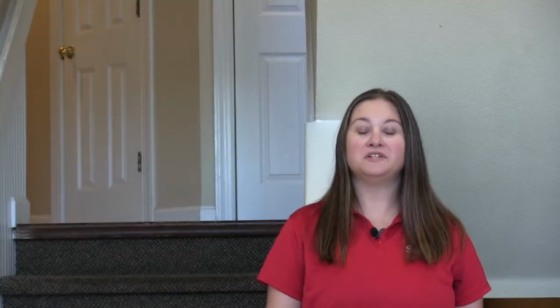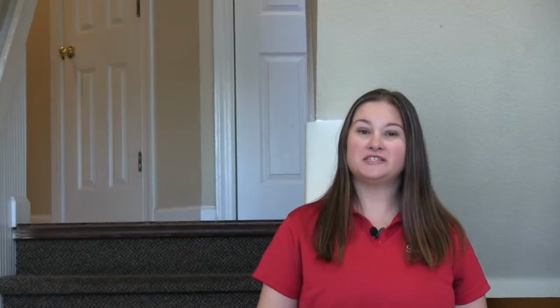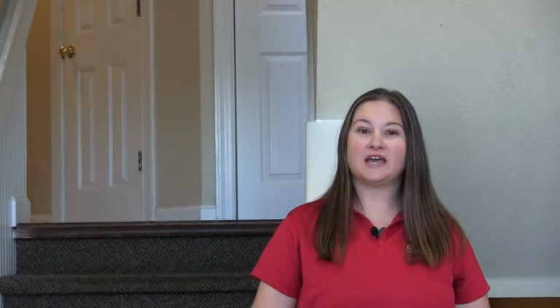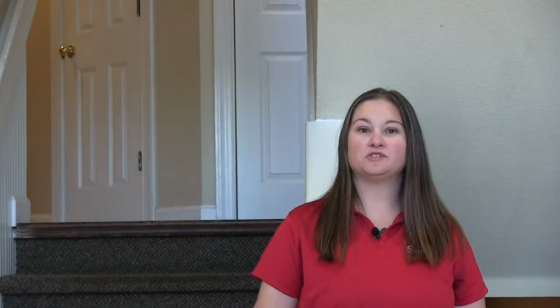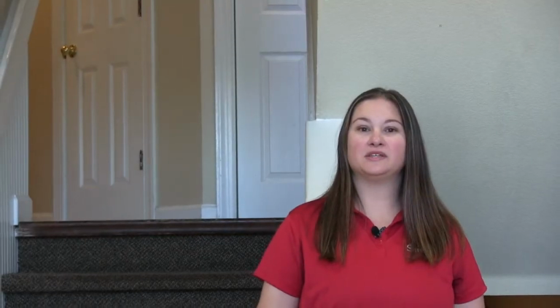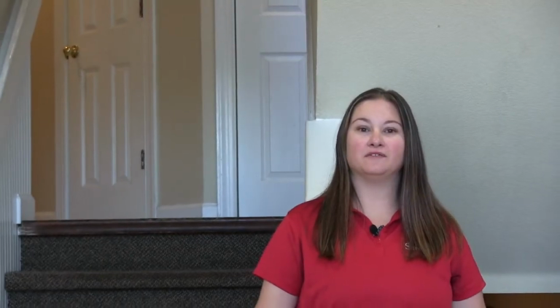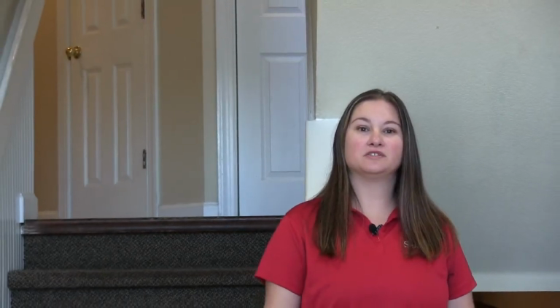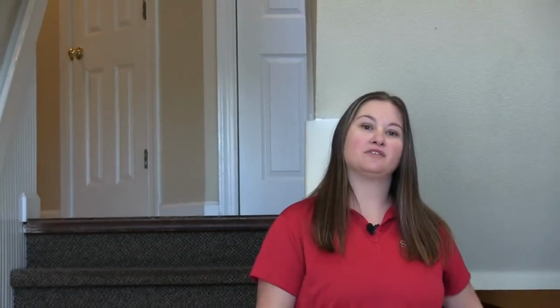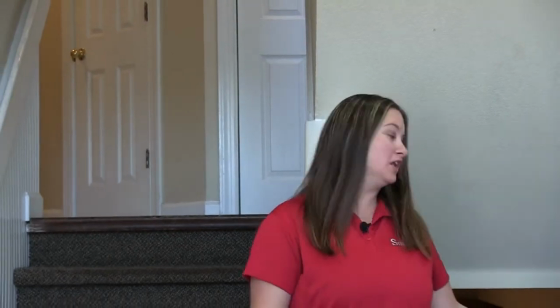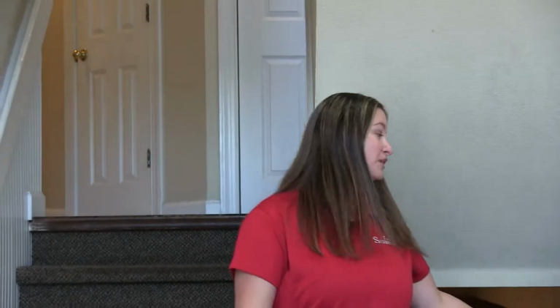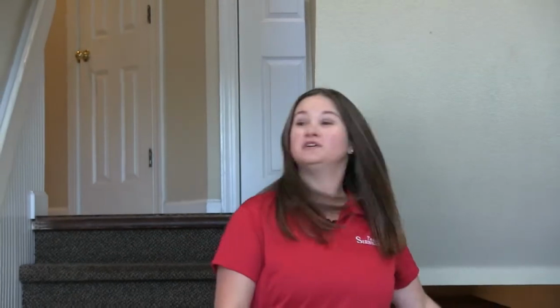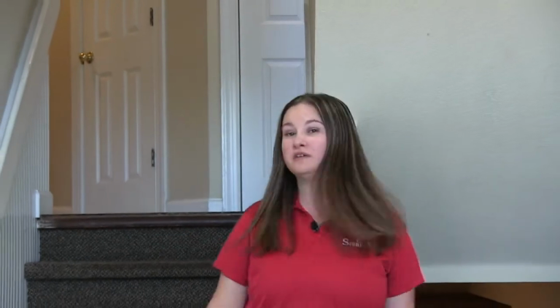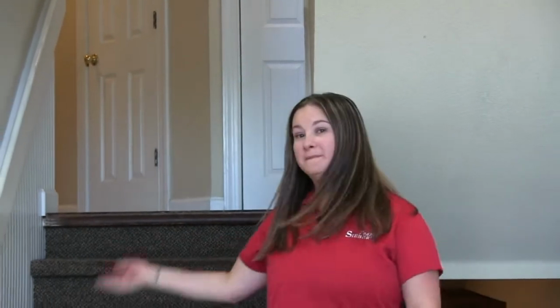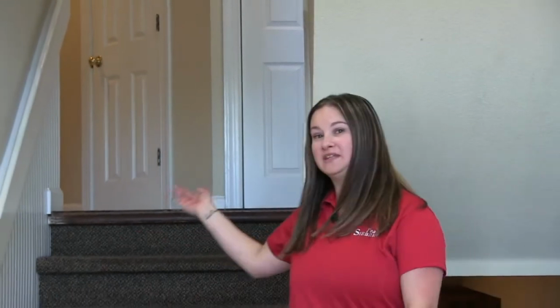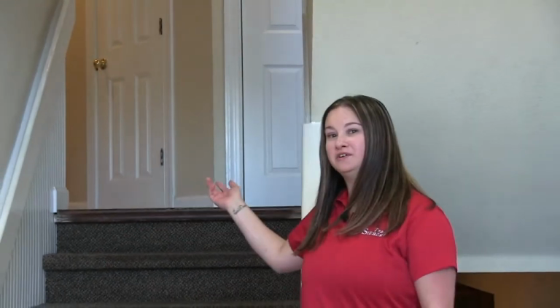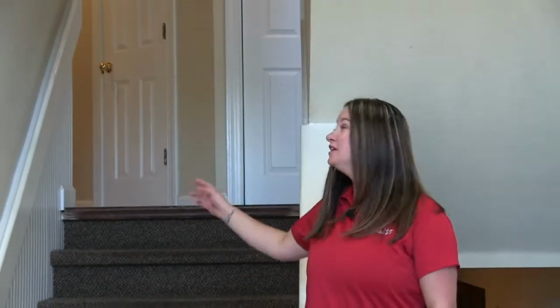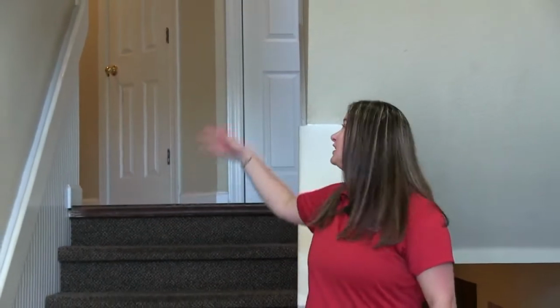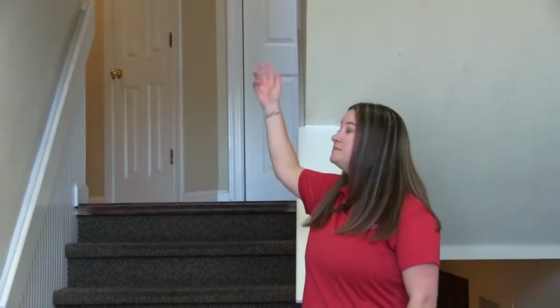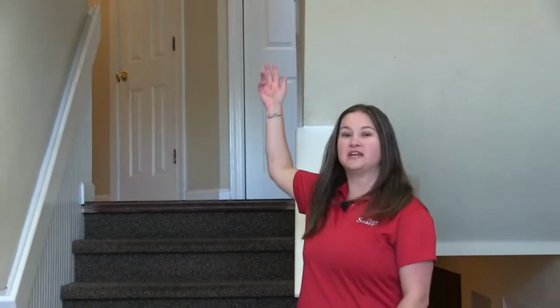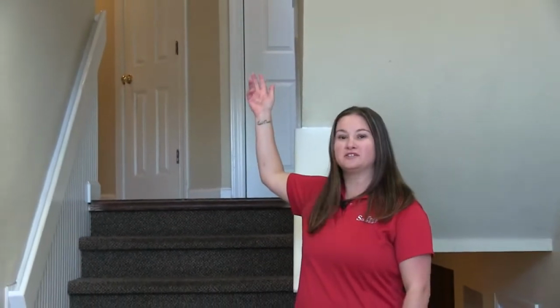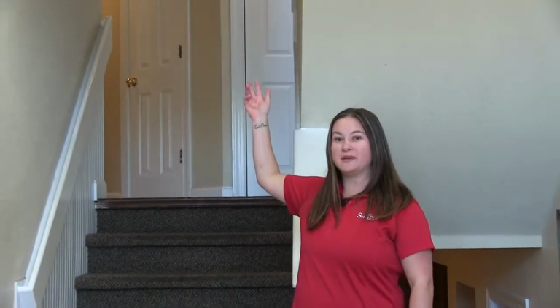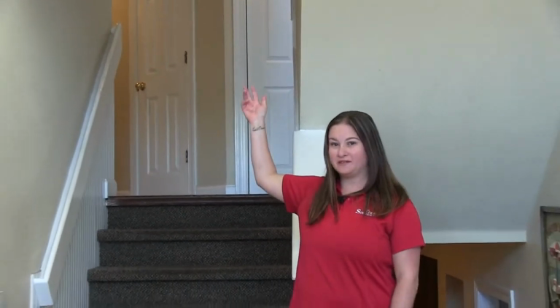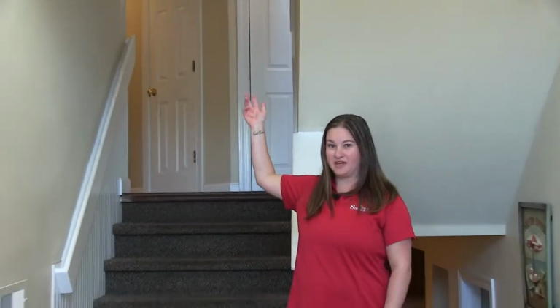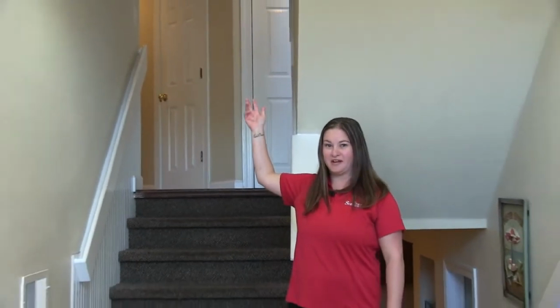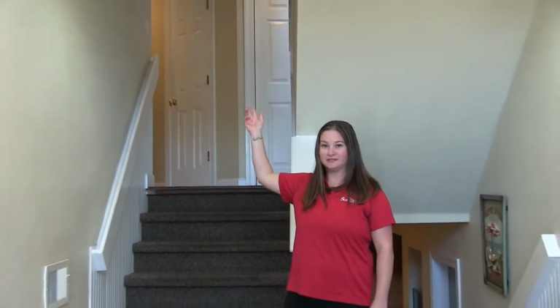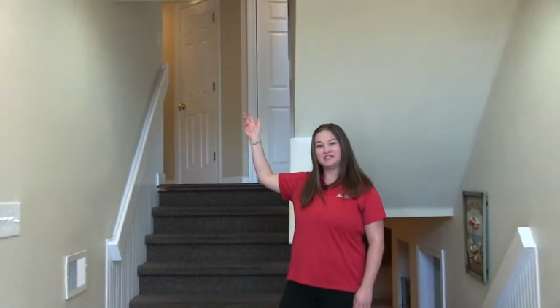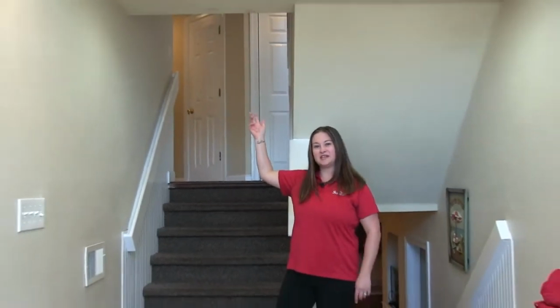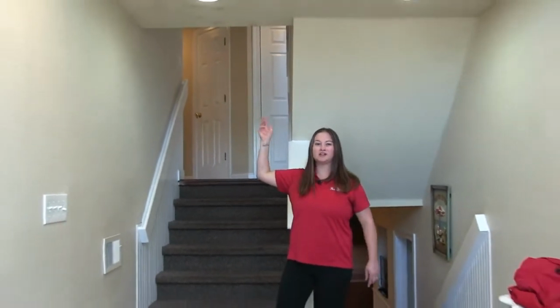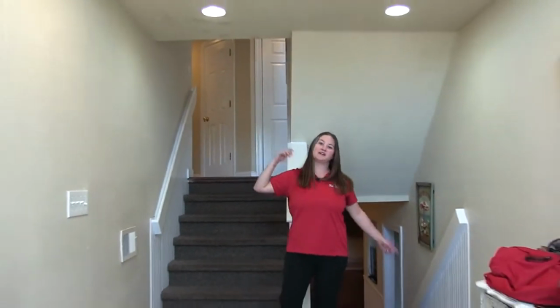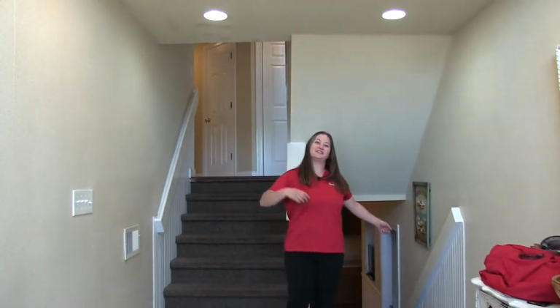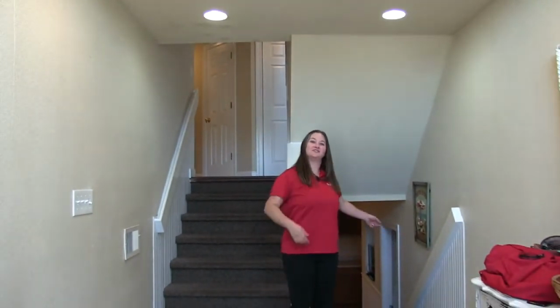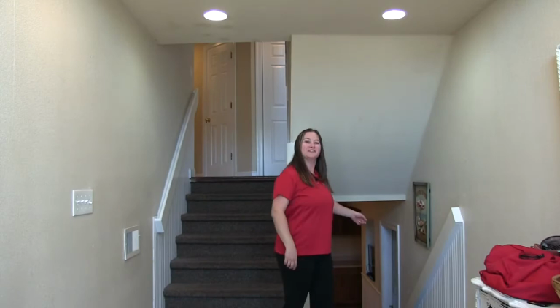Majestic has three levels: the lower level, mid-level, and upstairs, the main living area. Let's take a look downstairs first.